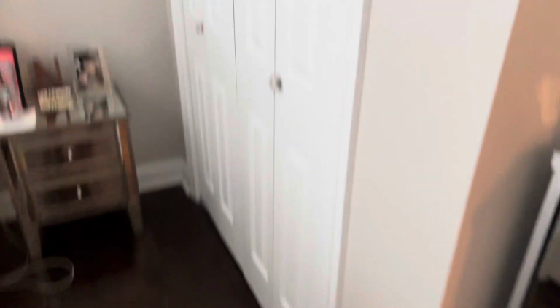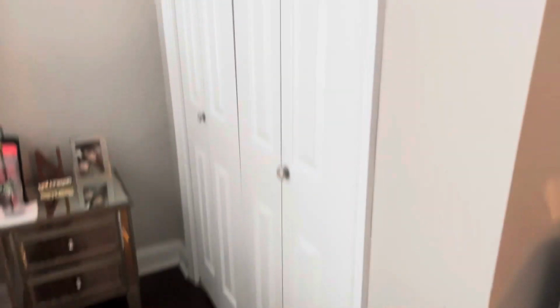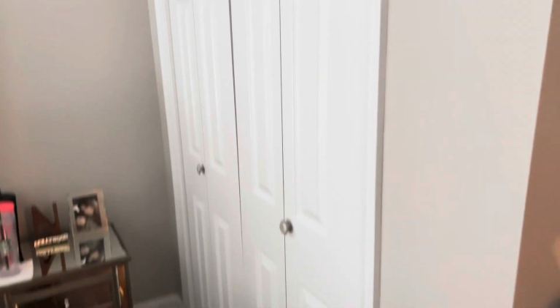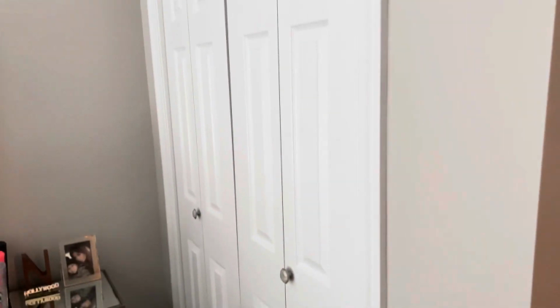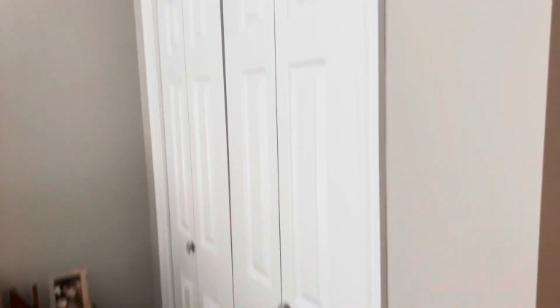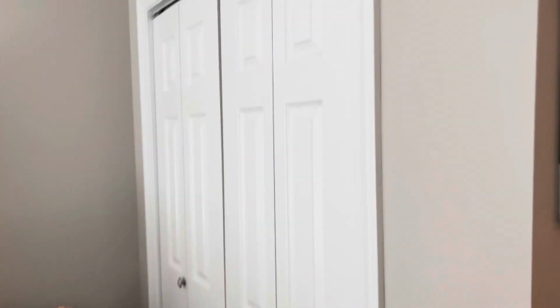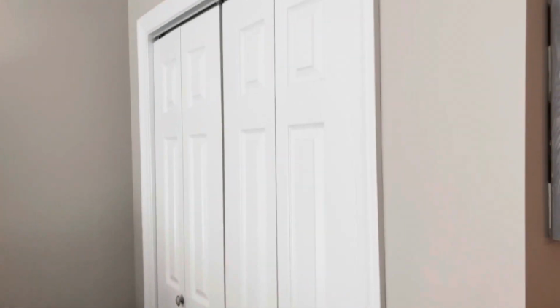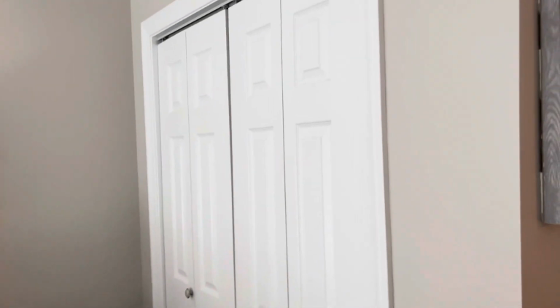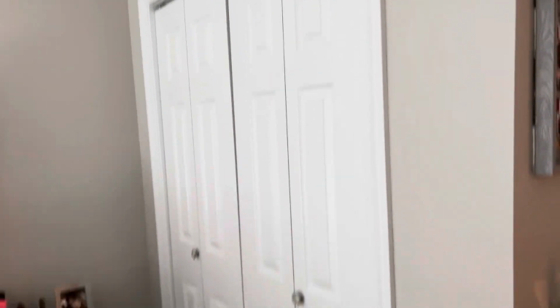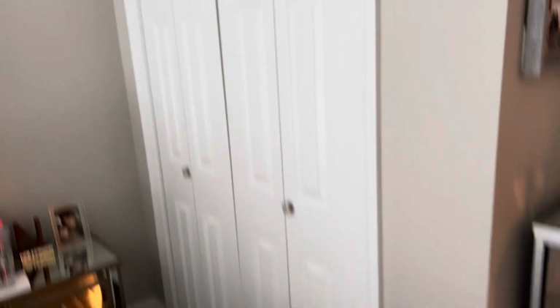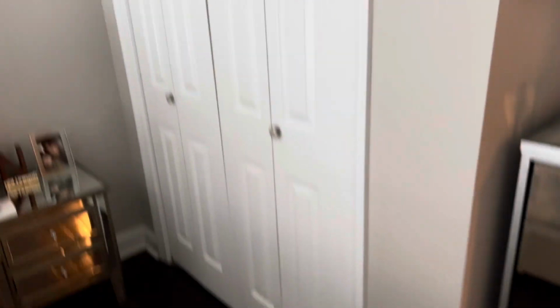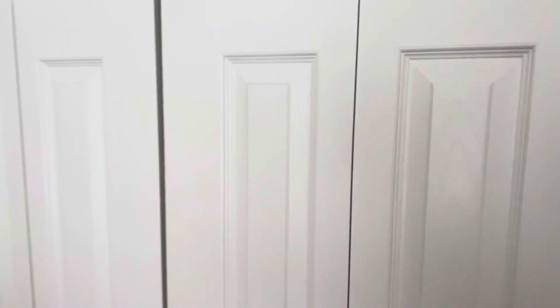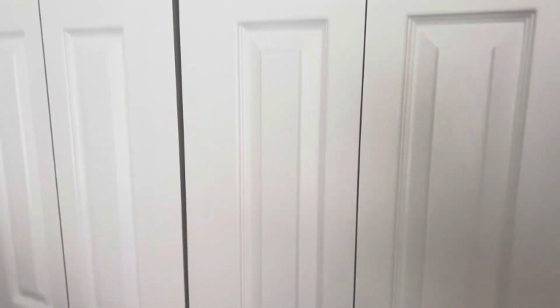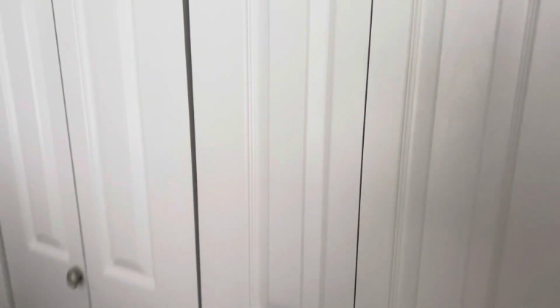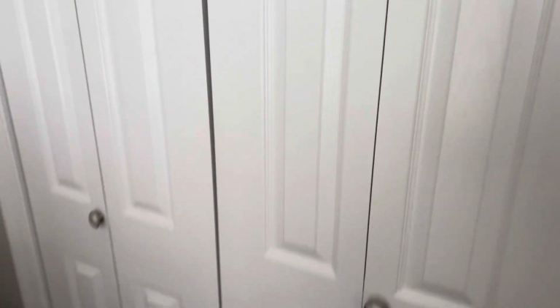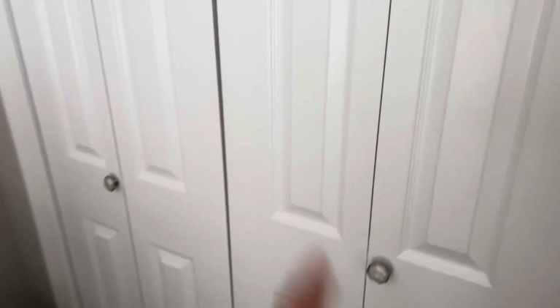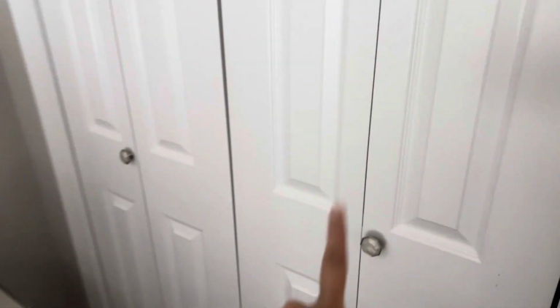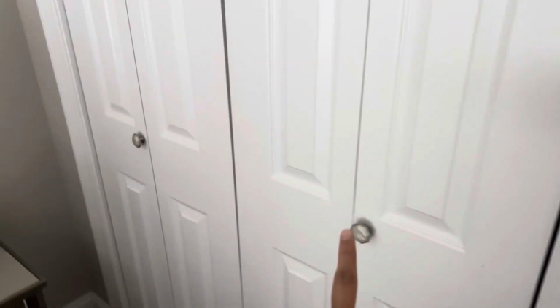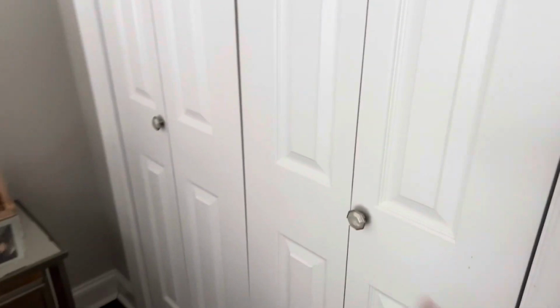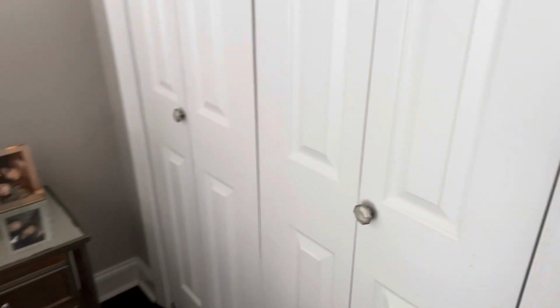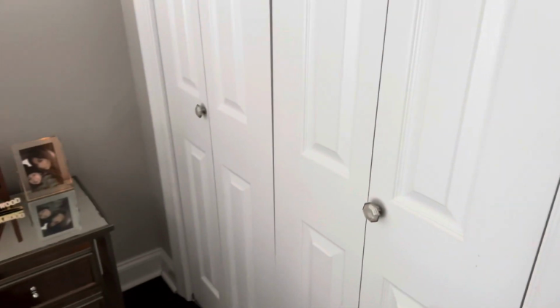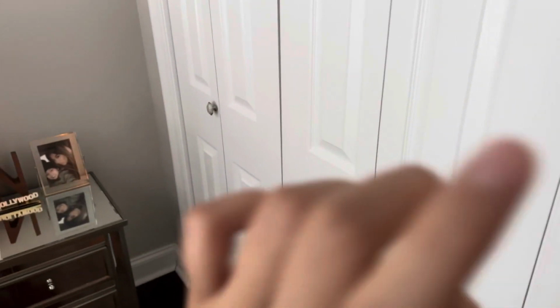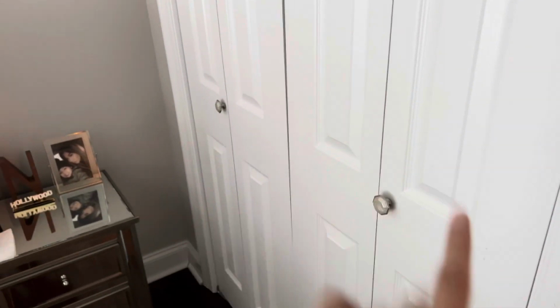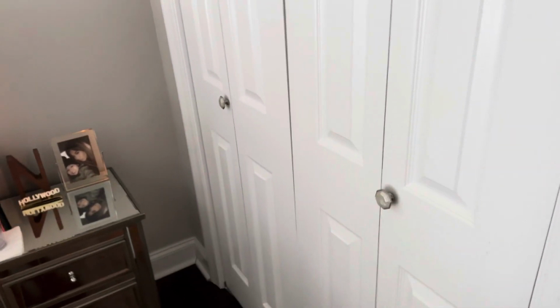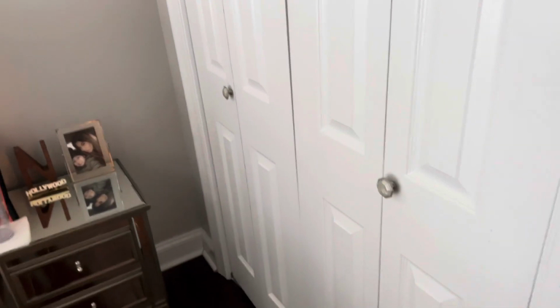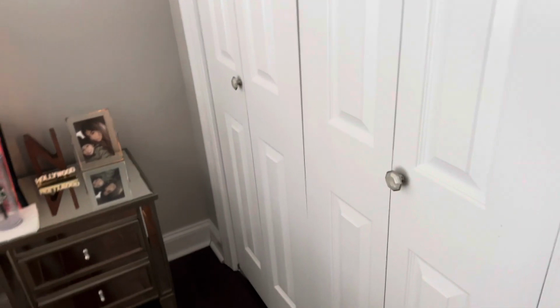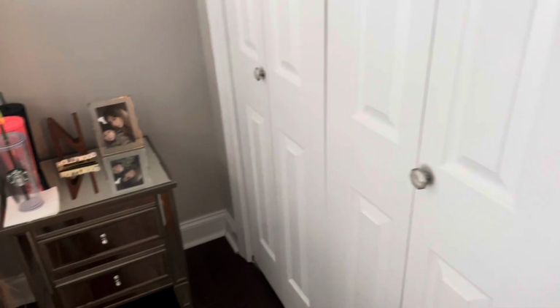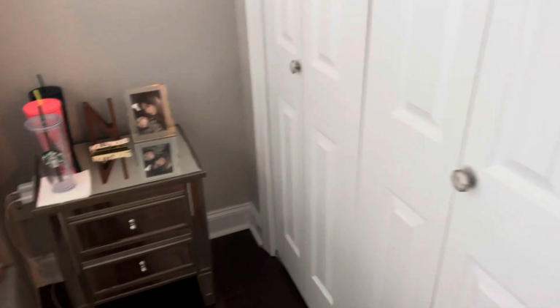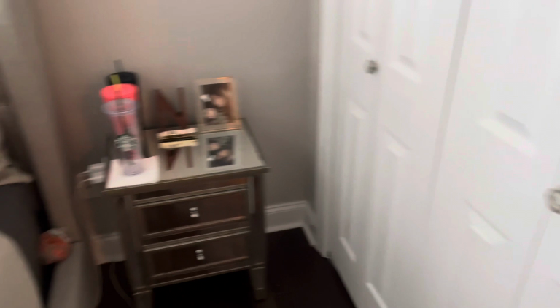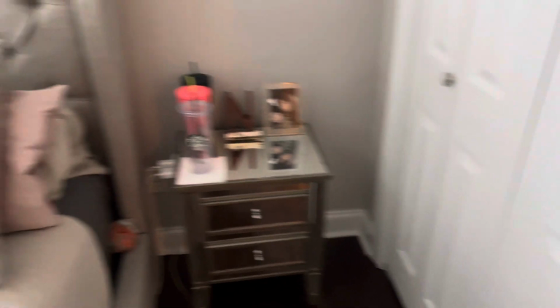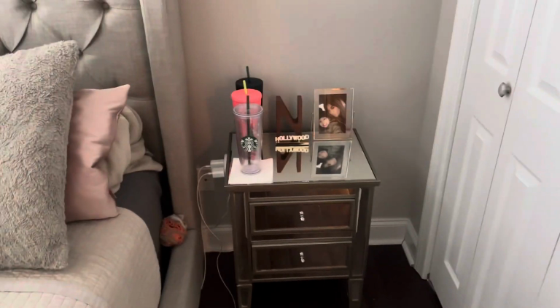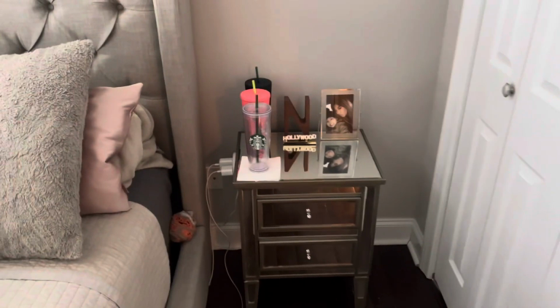Over here is my closet. If you guys want a closet tour, just comment down below and I can do that for you guys.